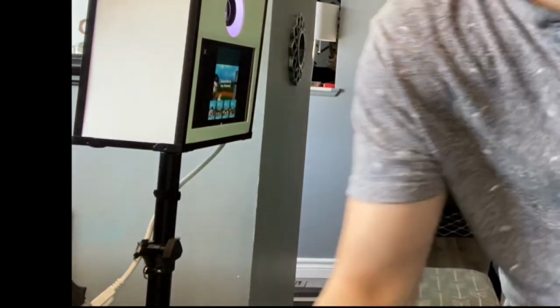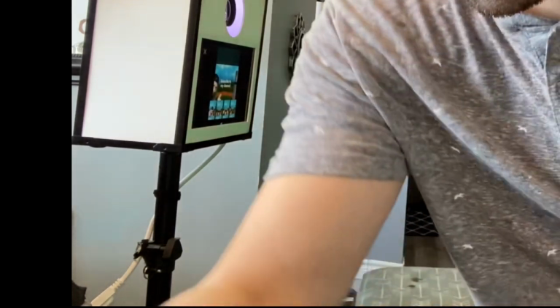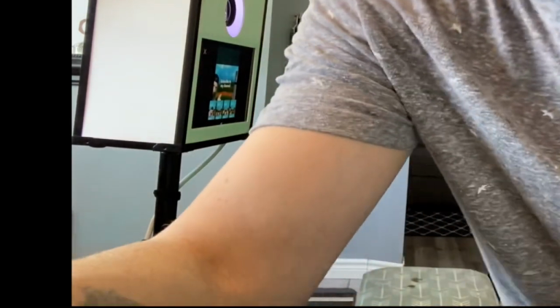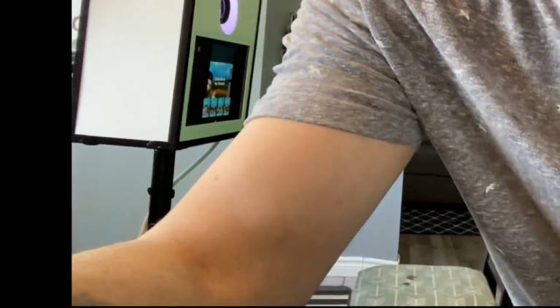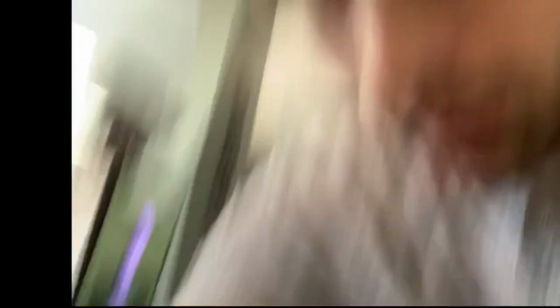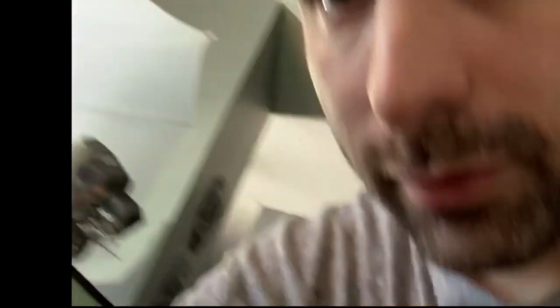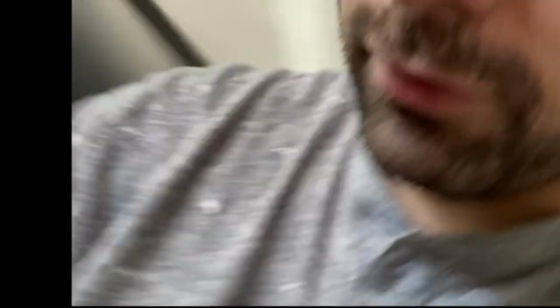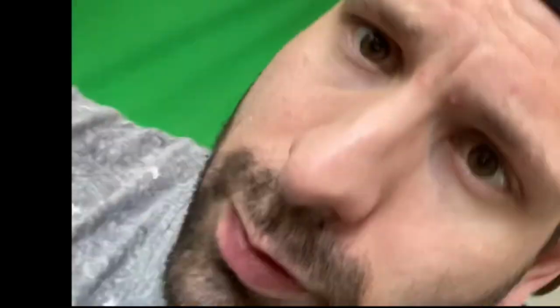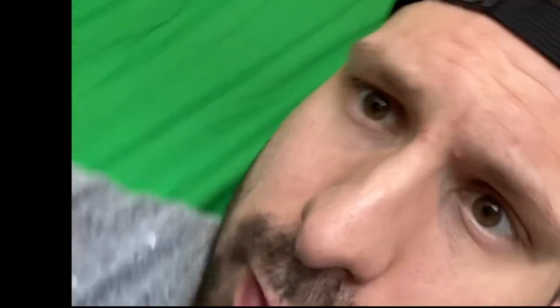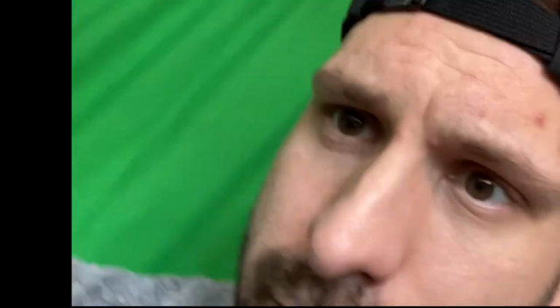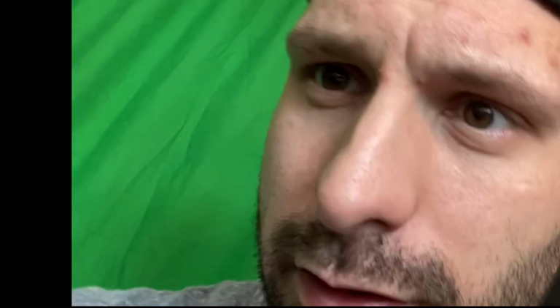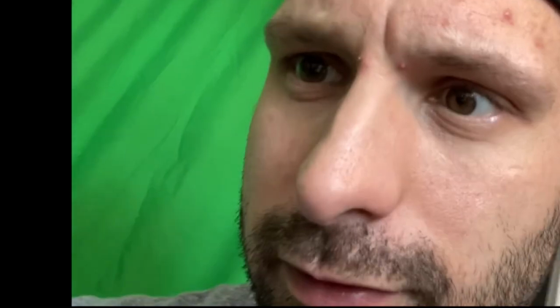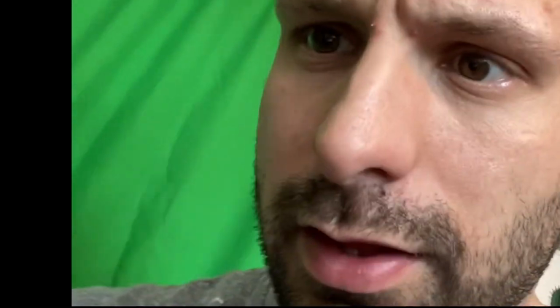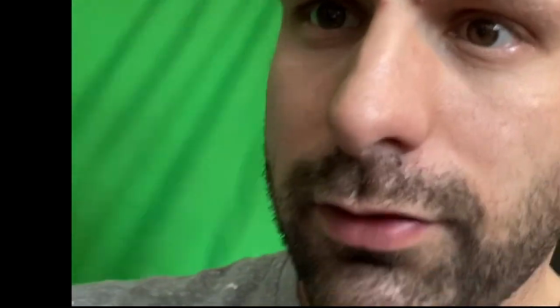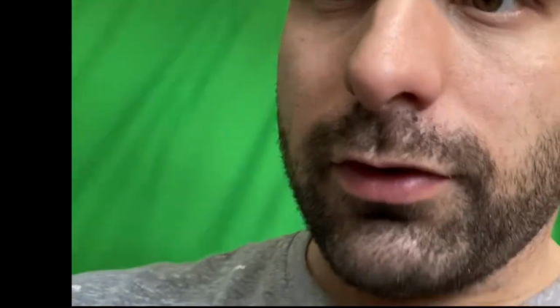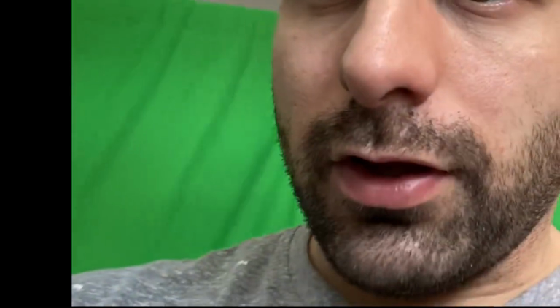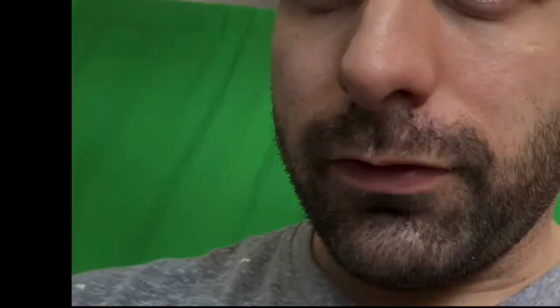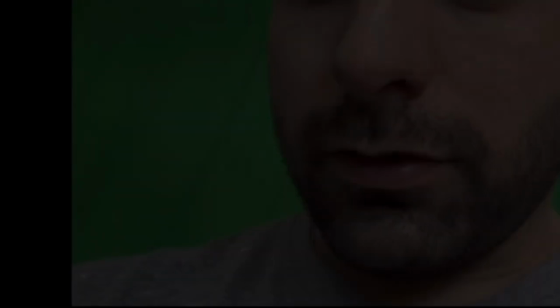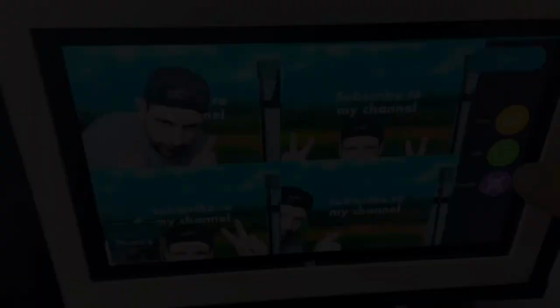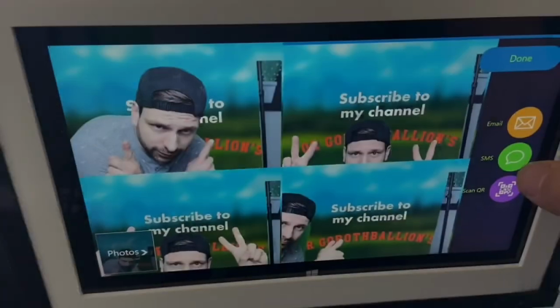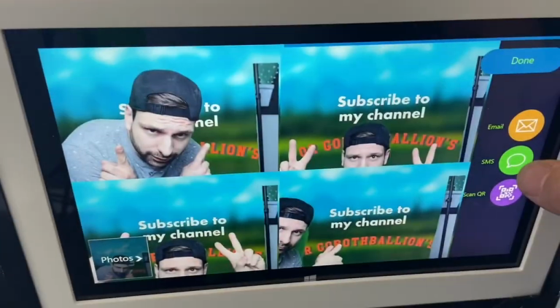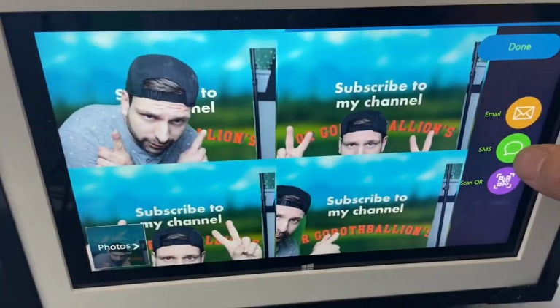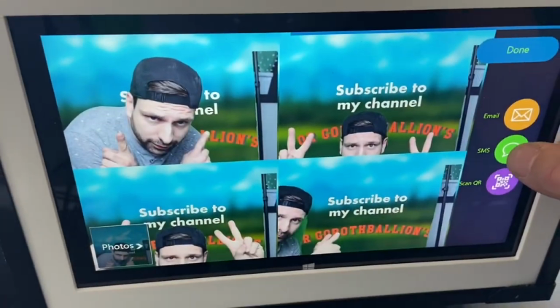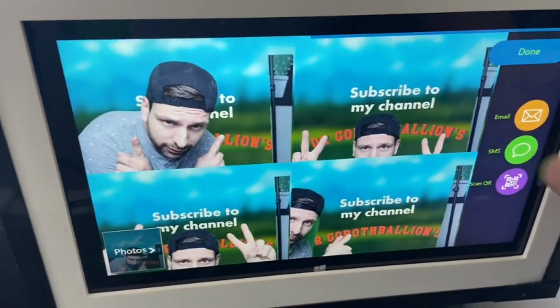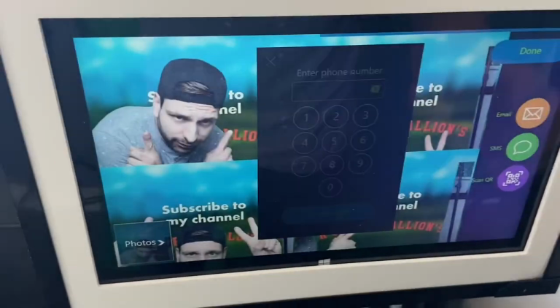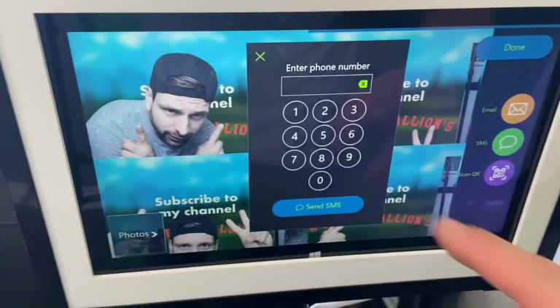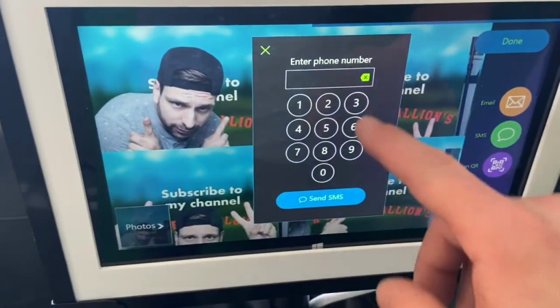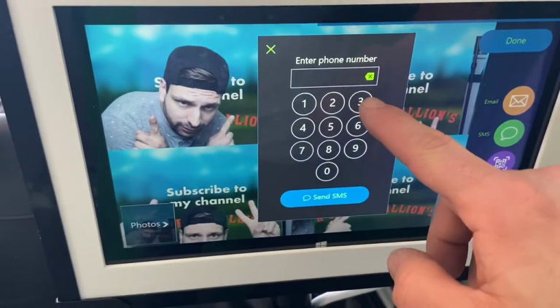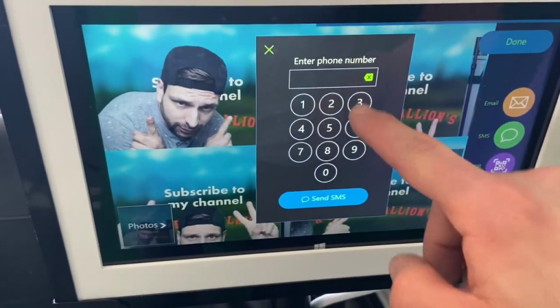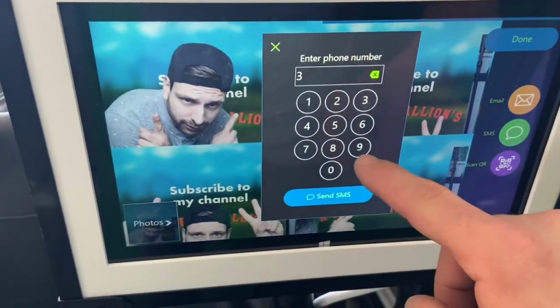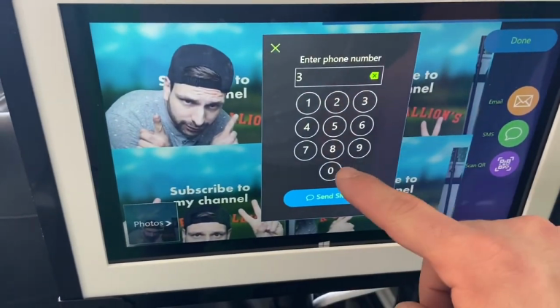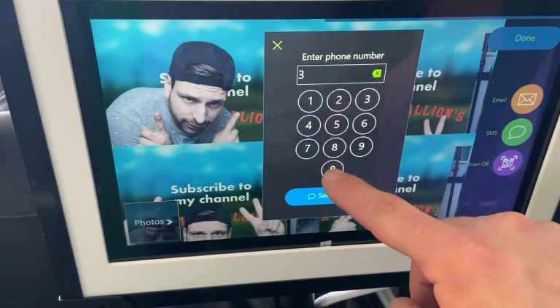All right, let's send that to ourselves. I'll press SMS and send it to myself.